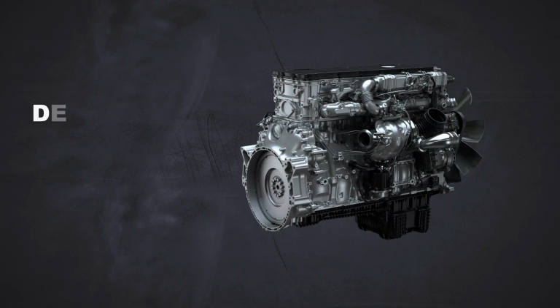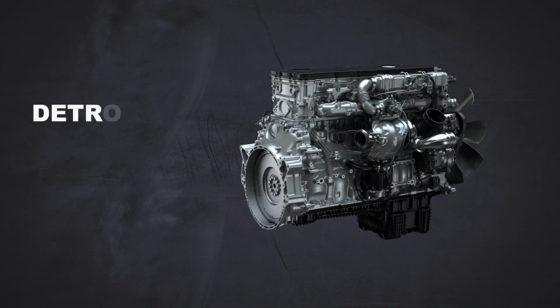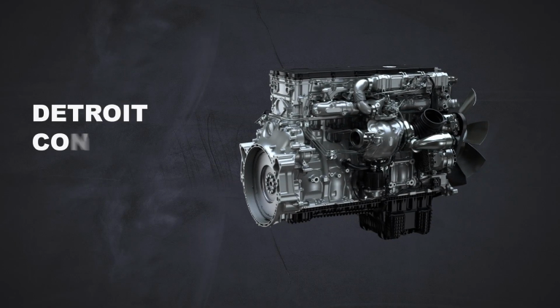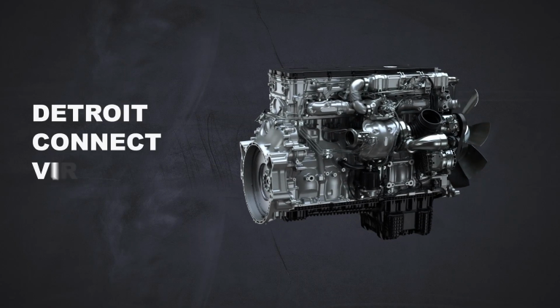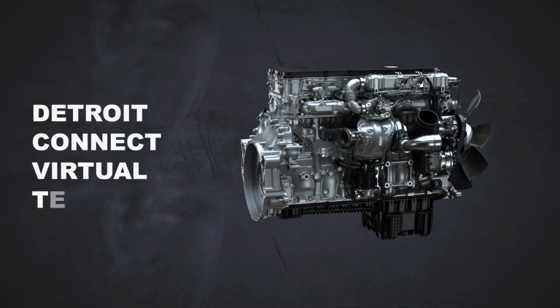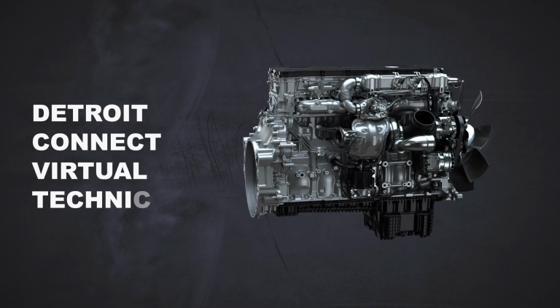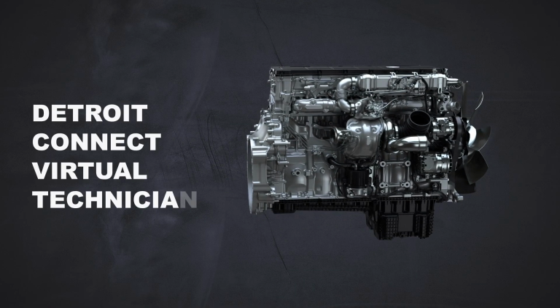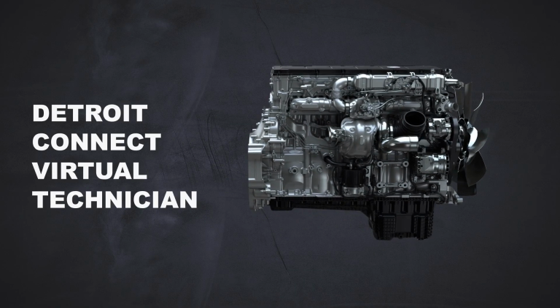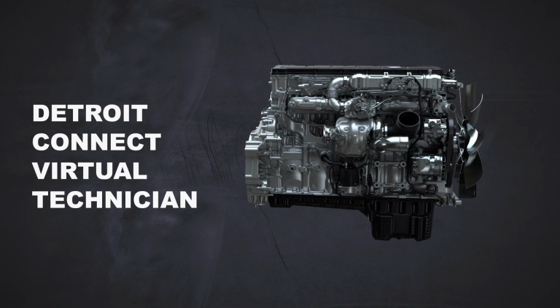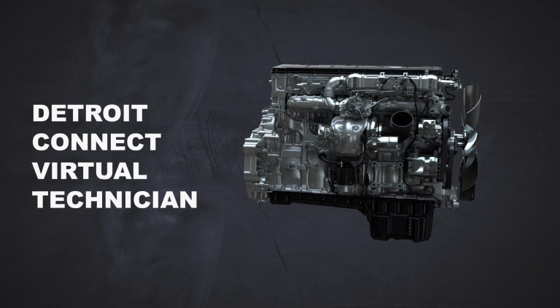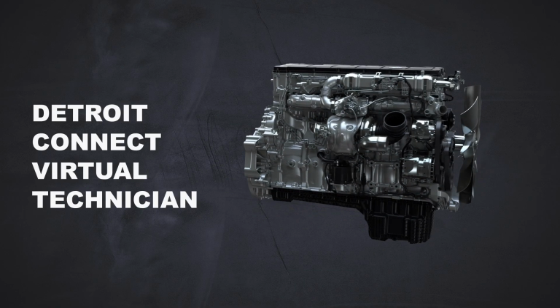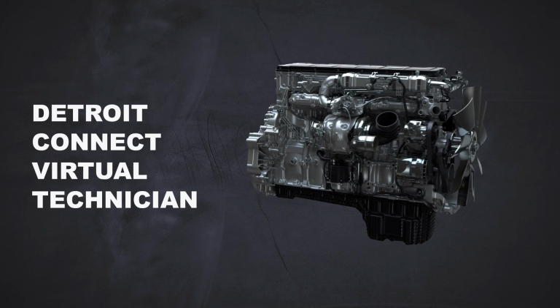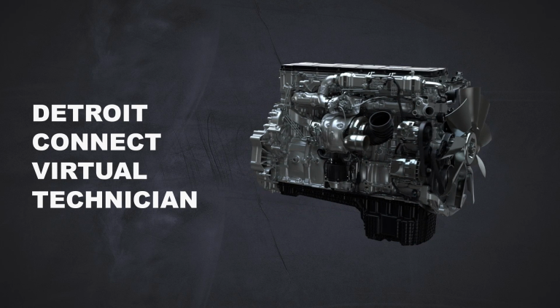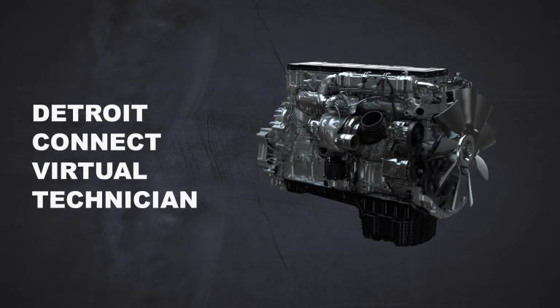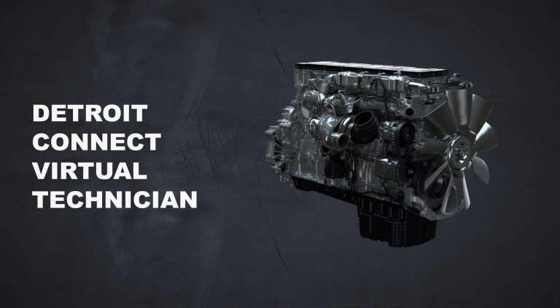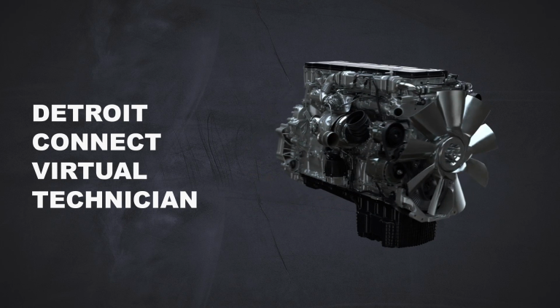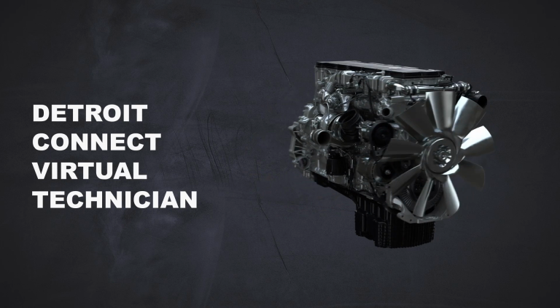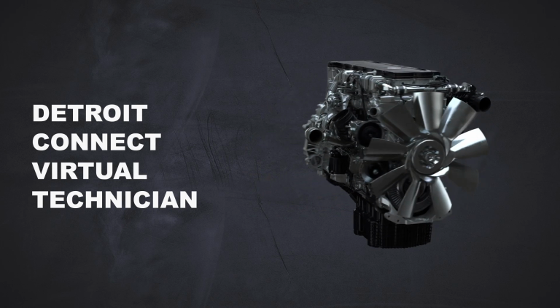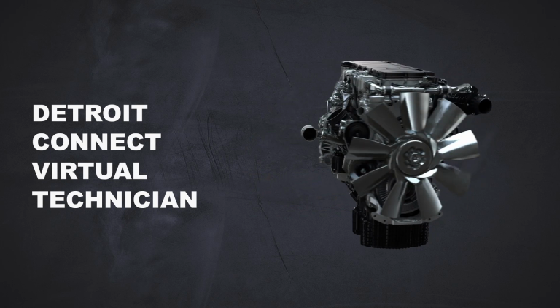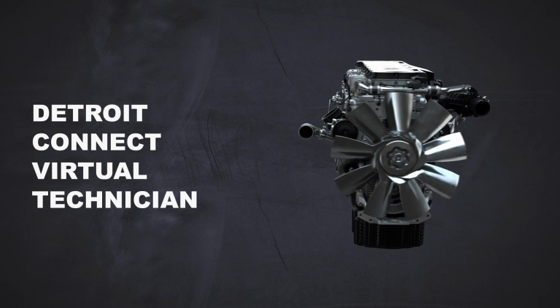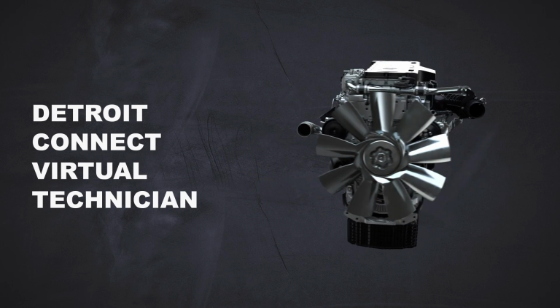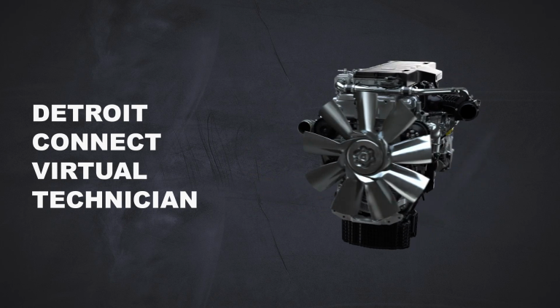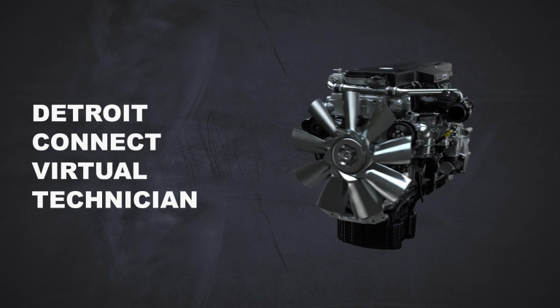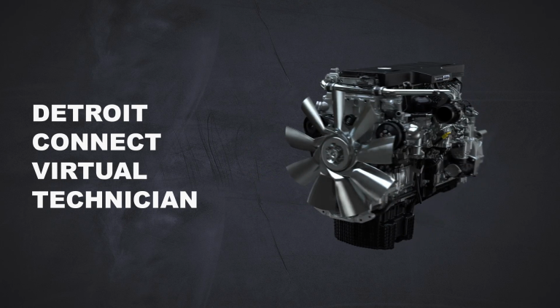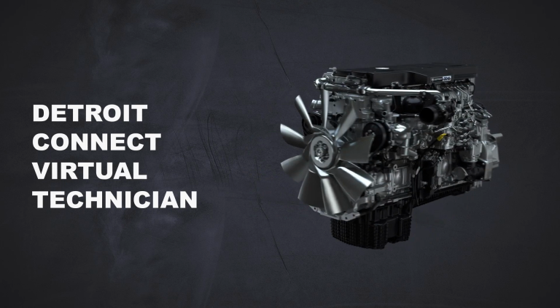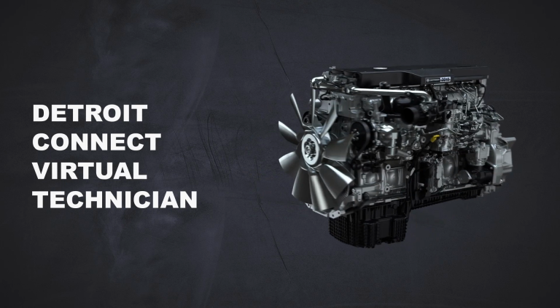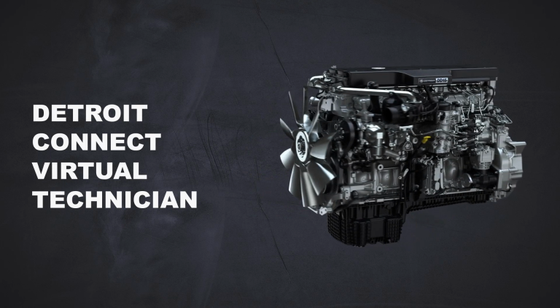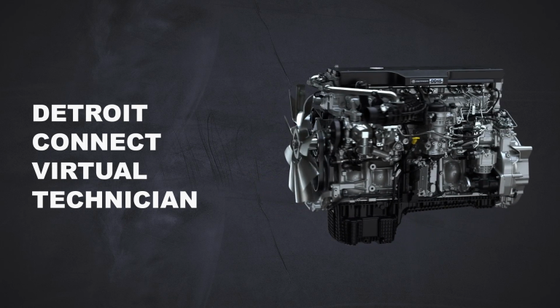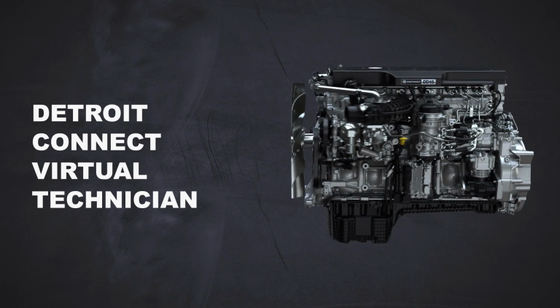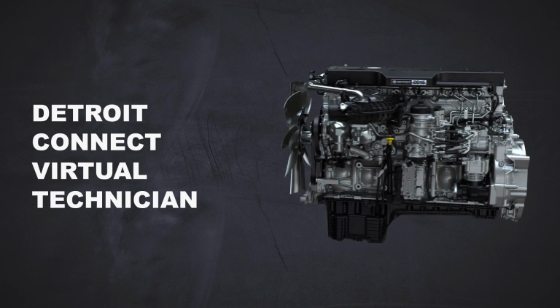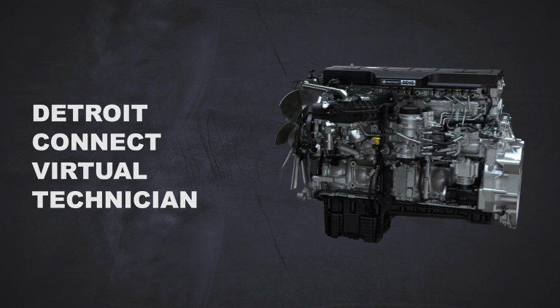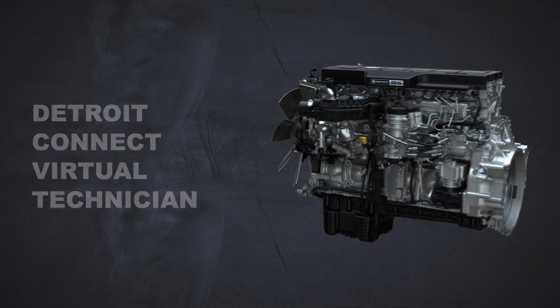Detroit's number one service network, along with the Detroit Connect Virtual Technician Remote Diagnostic System, helps maximize your uptime.